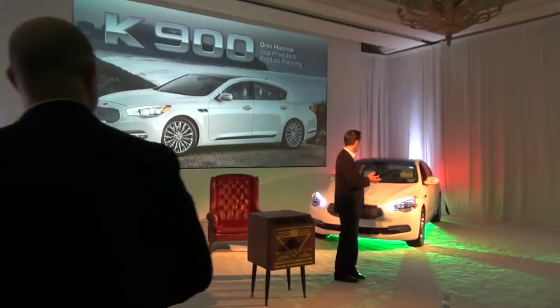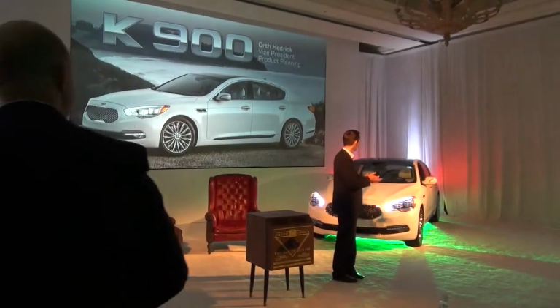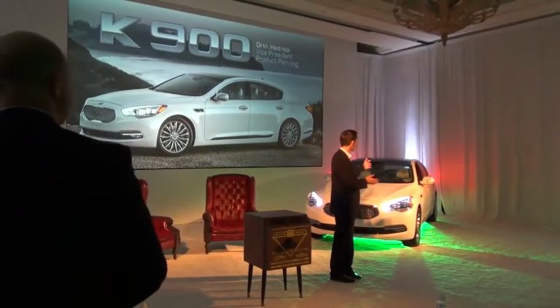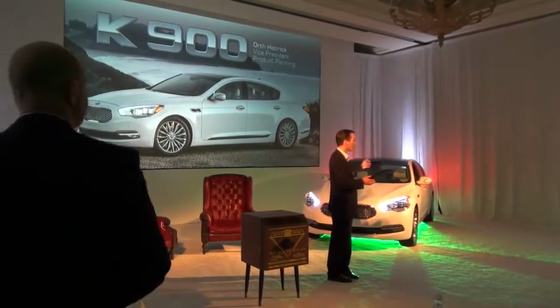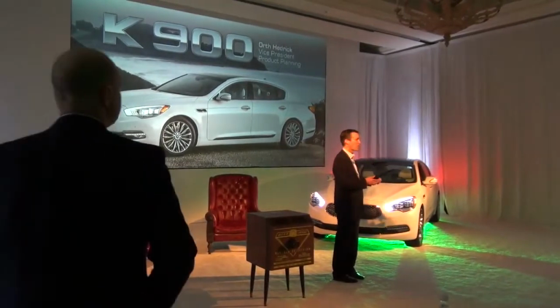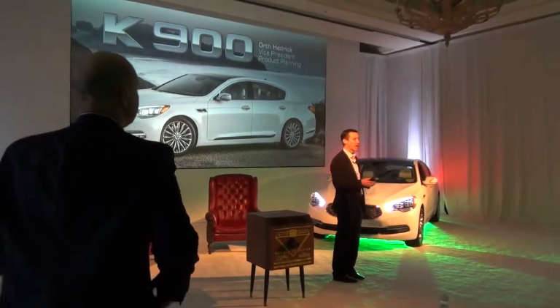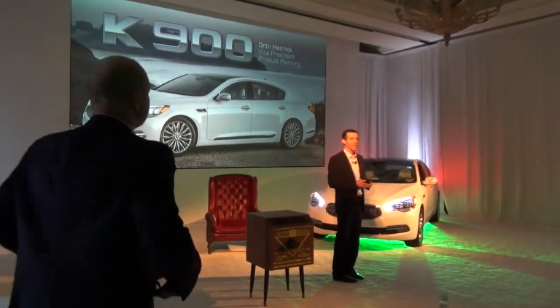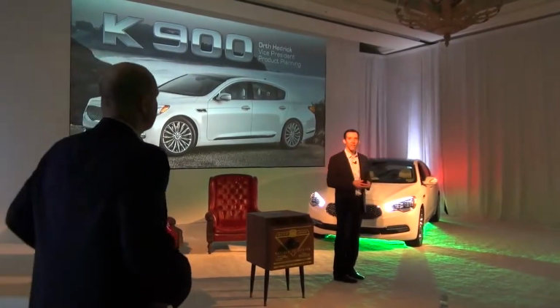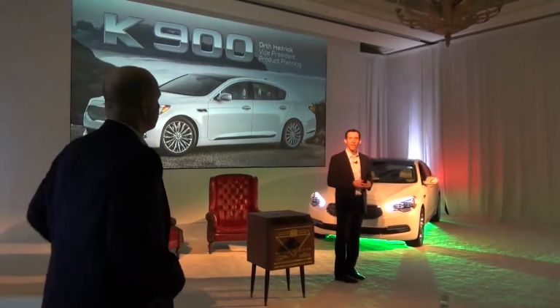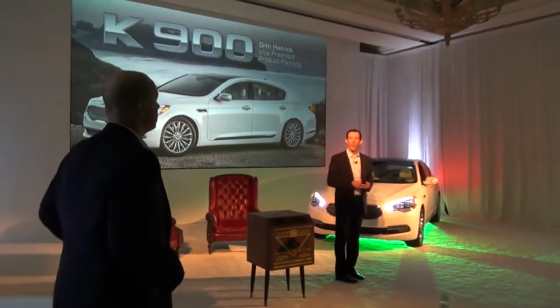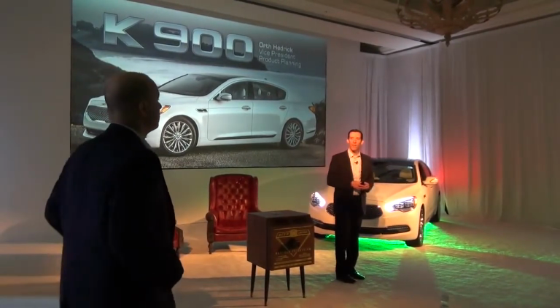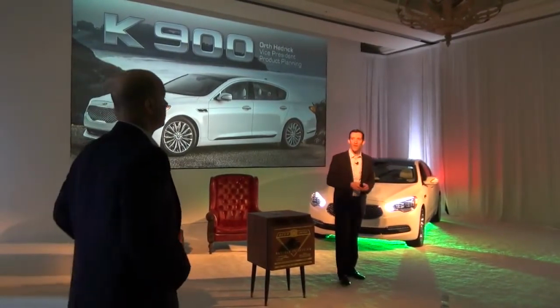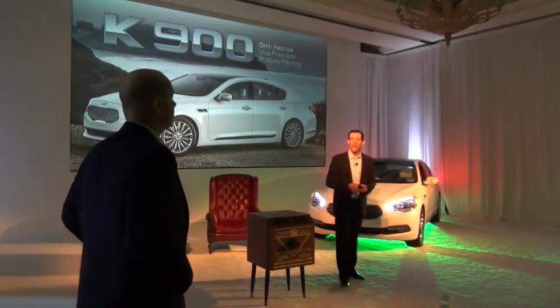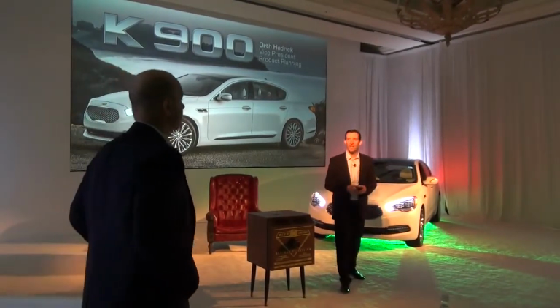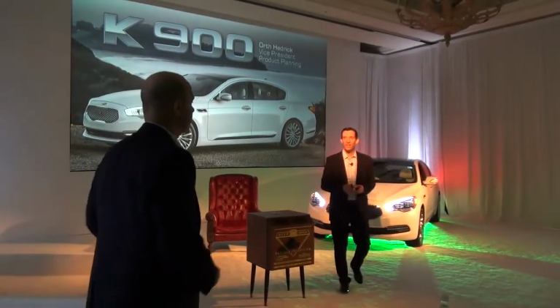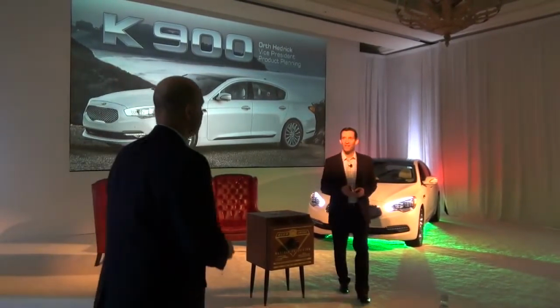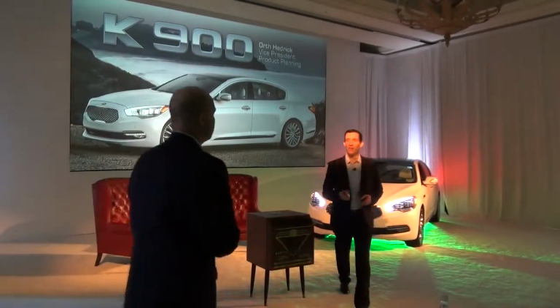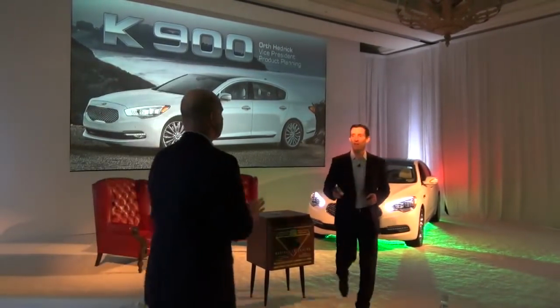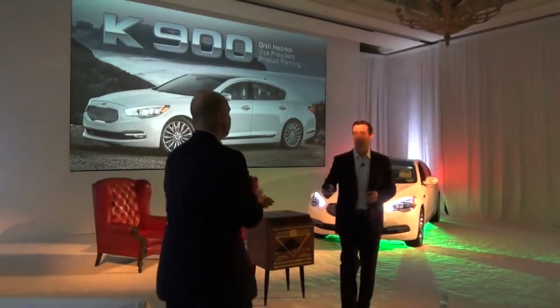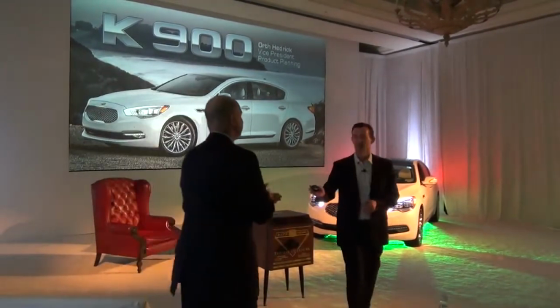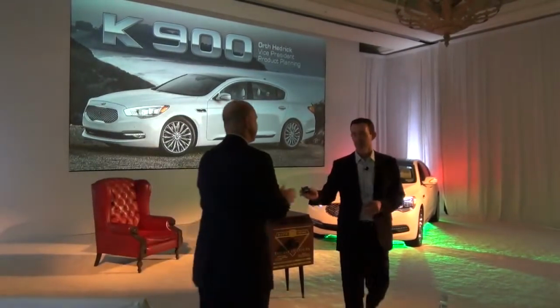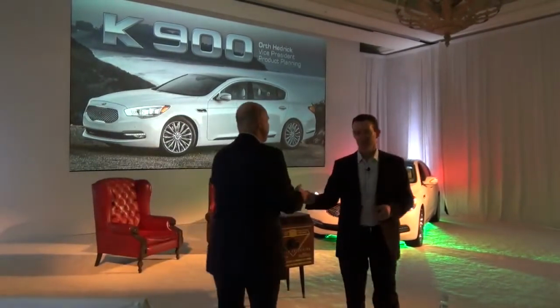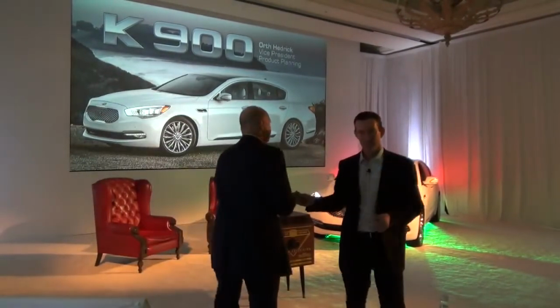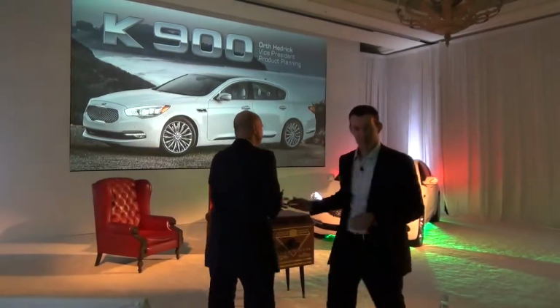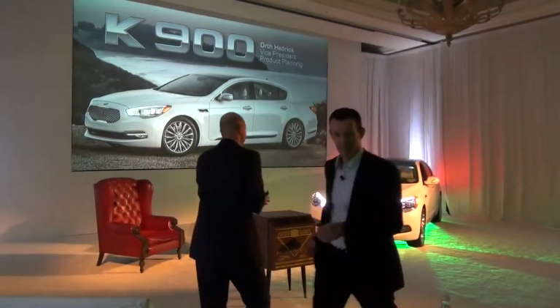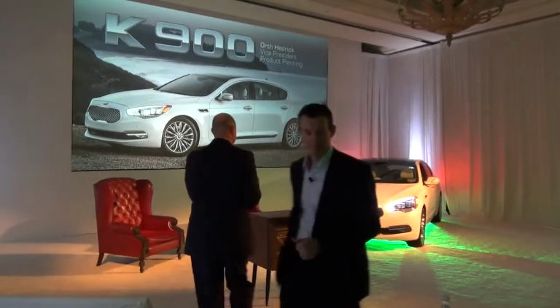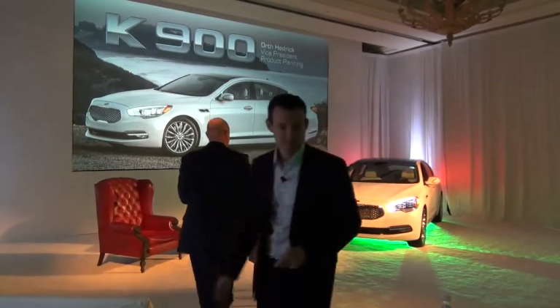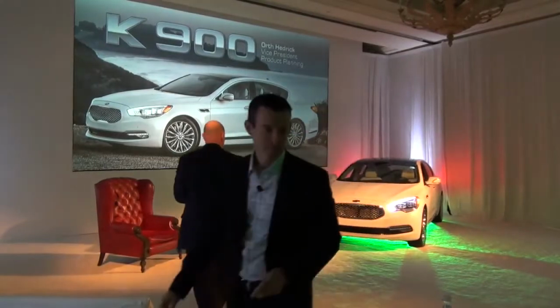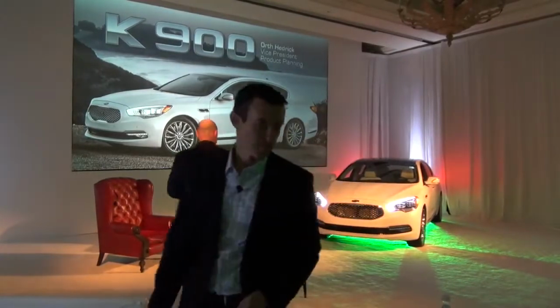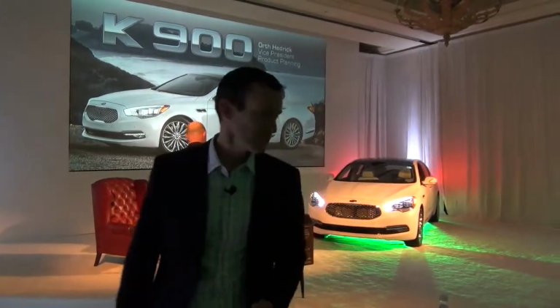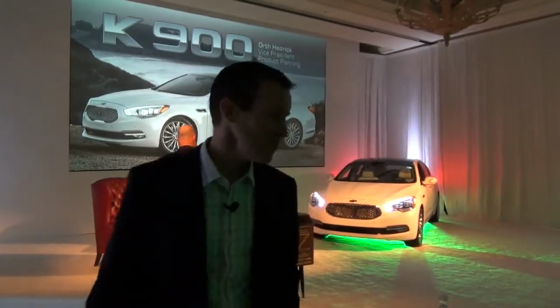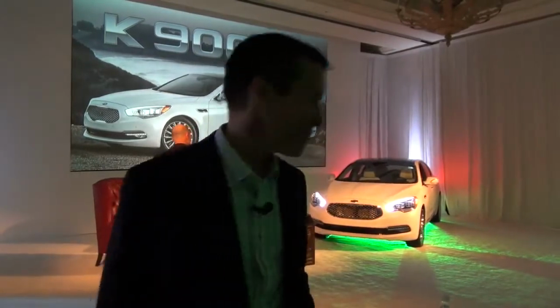Responsible for this great product, Orth Hedrick. All right, Orth. Thank you, Michael. Thank you.